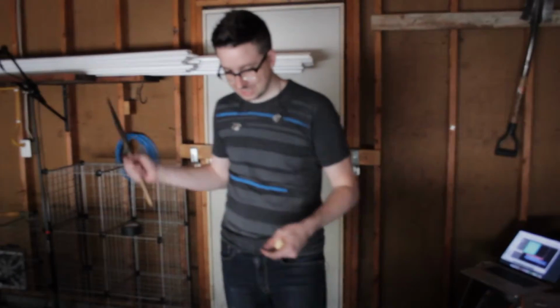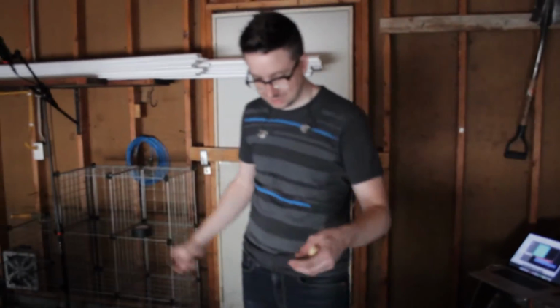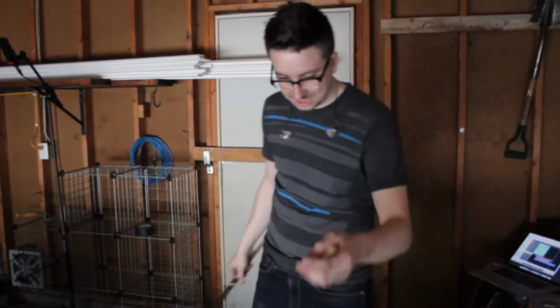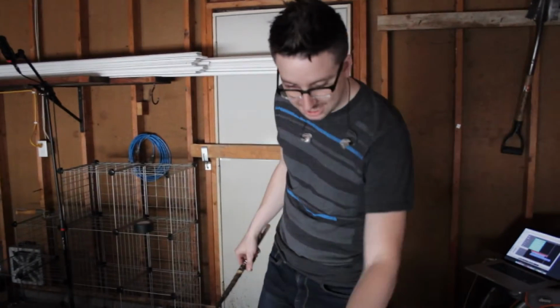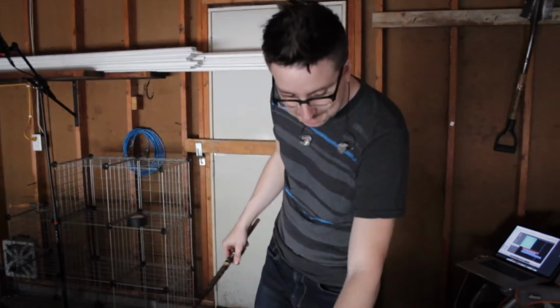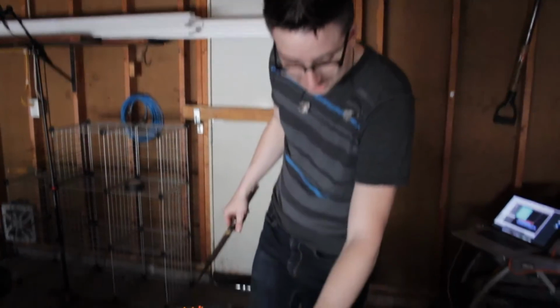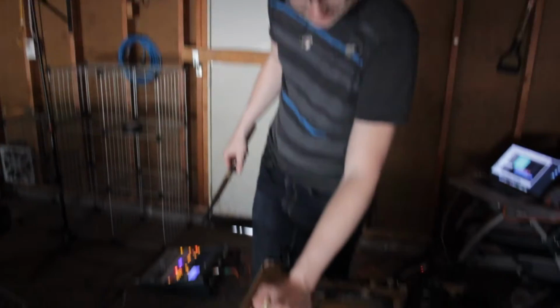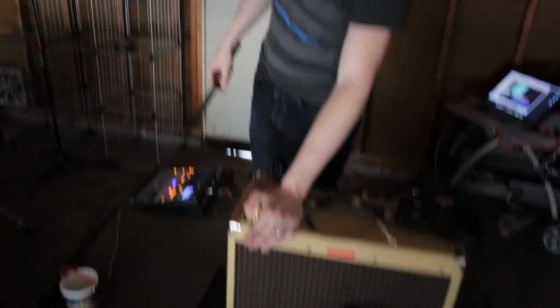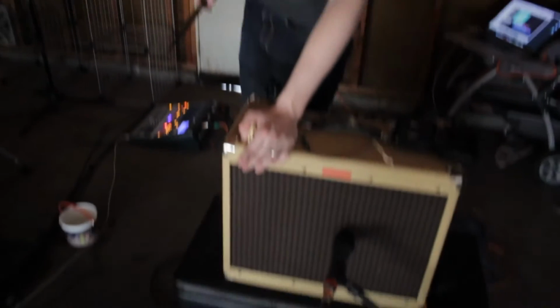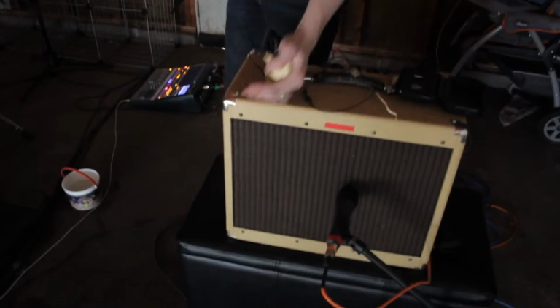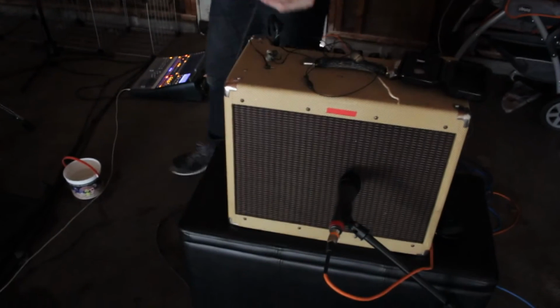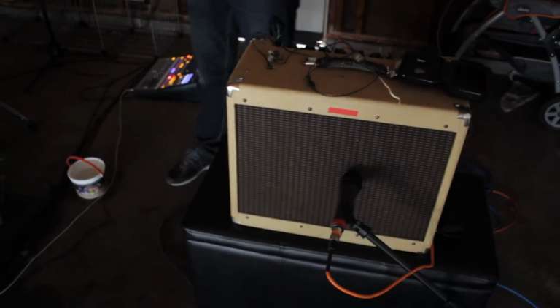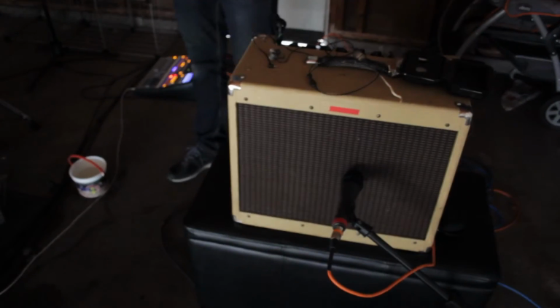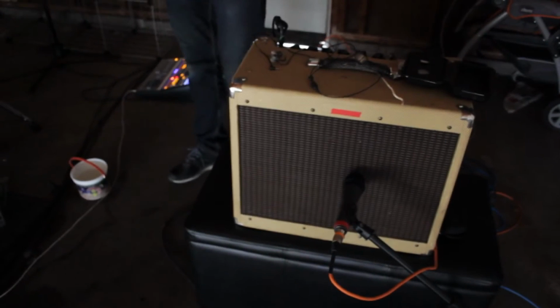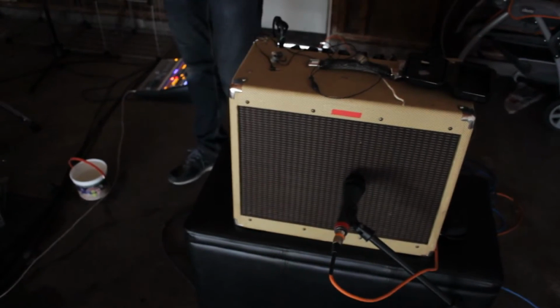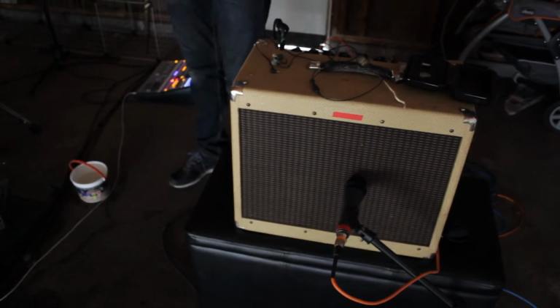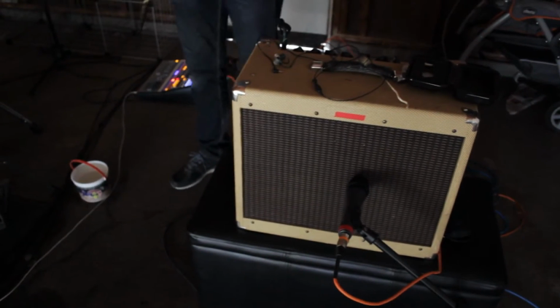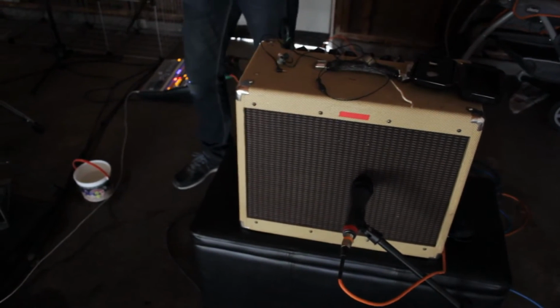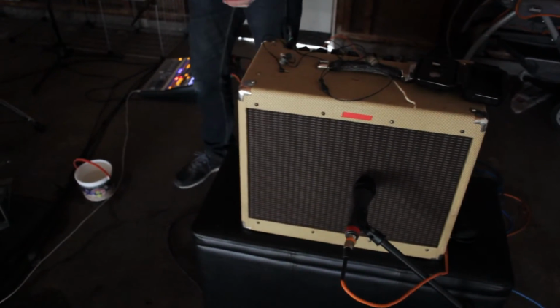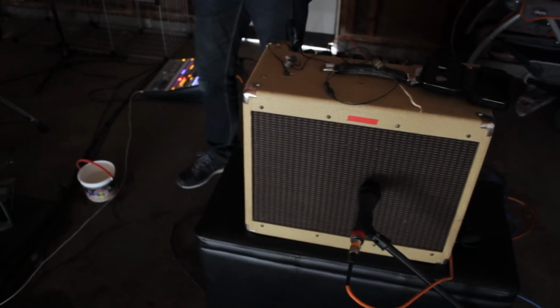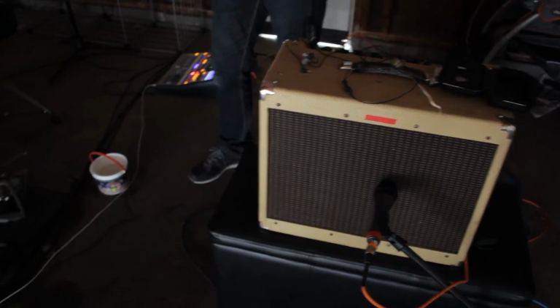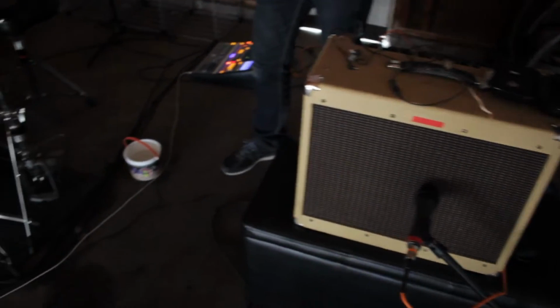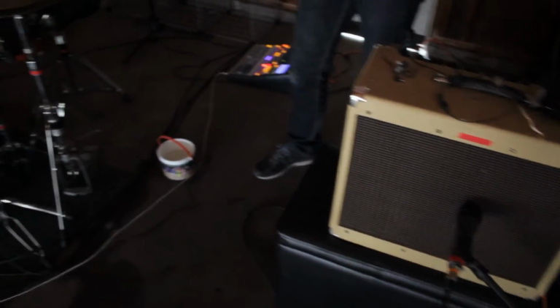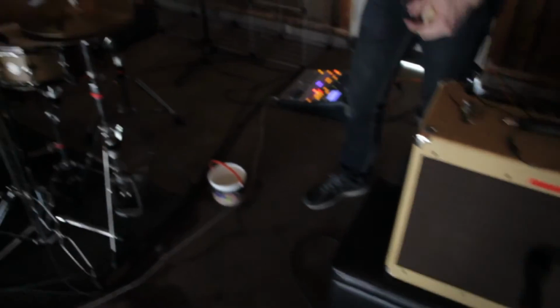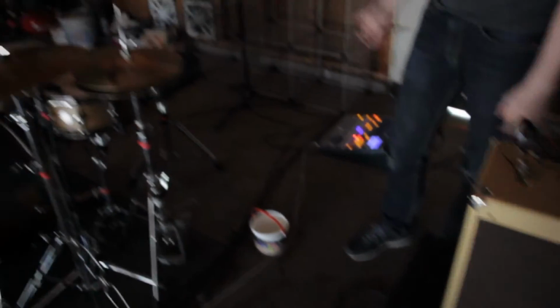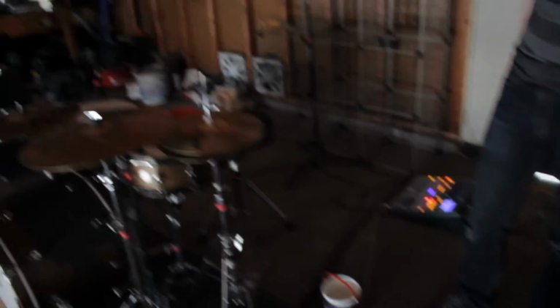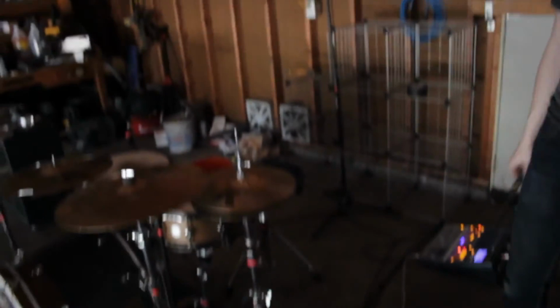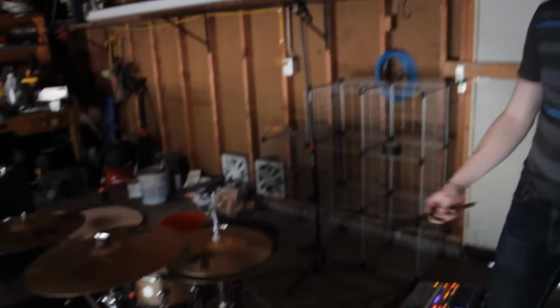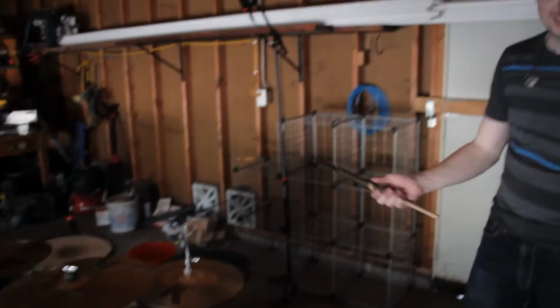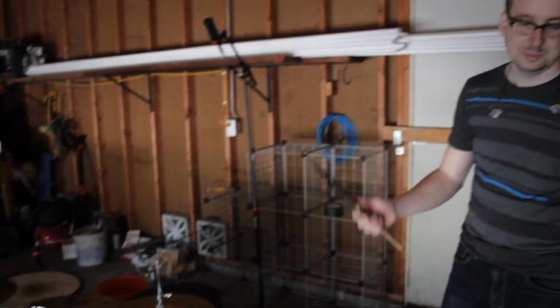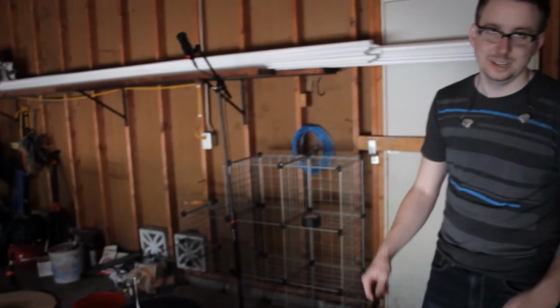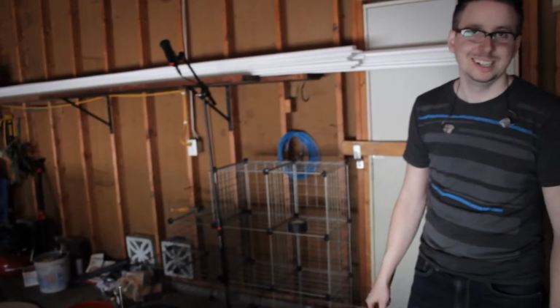A little guitar amp, pedal board, bass amp, bass. That's about it.